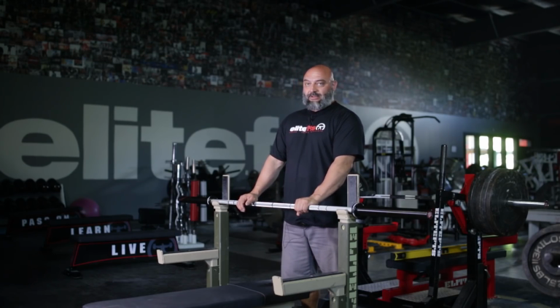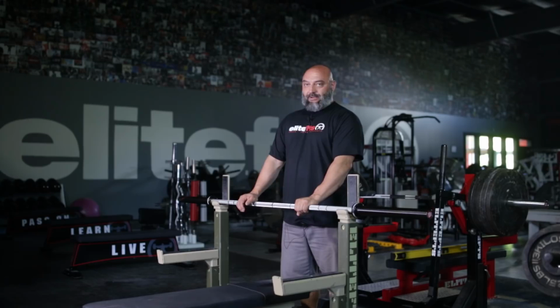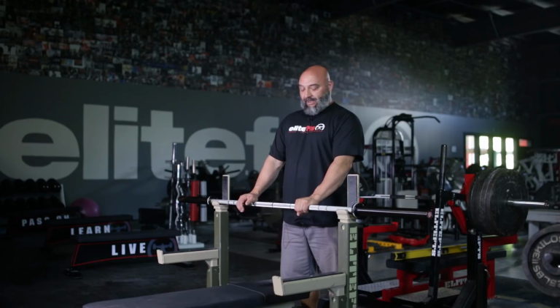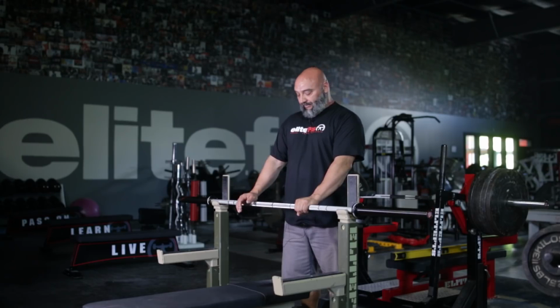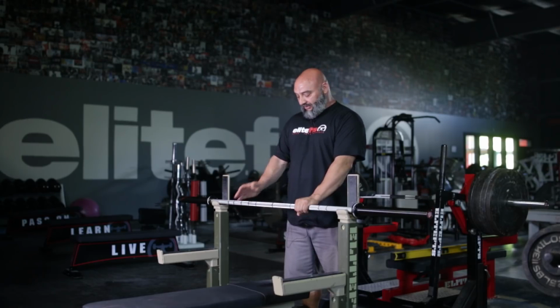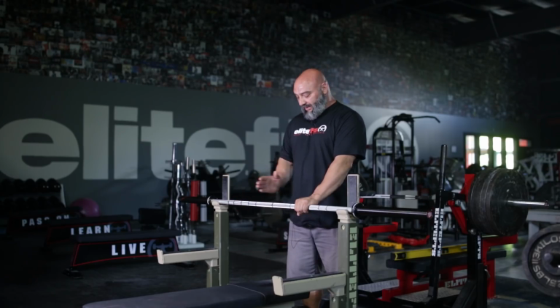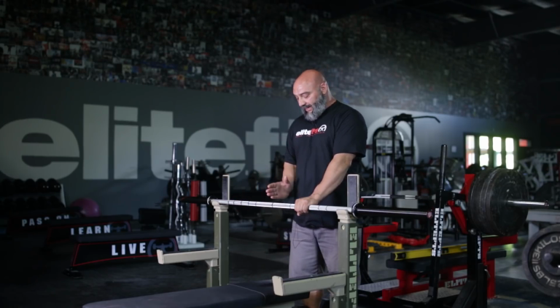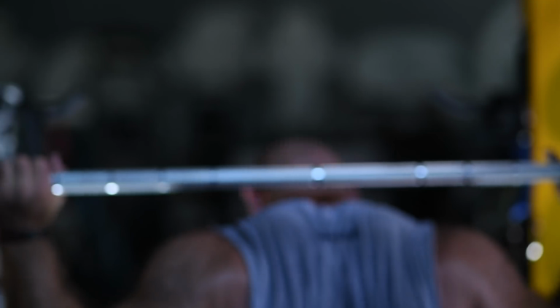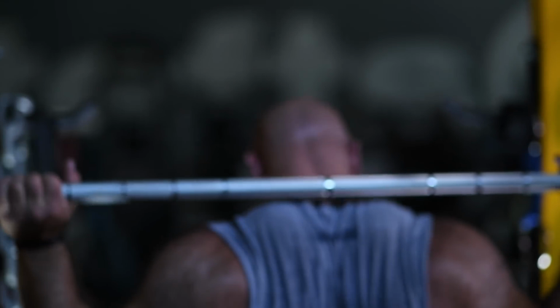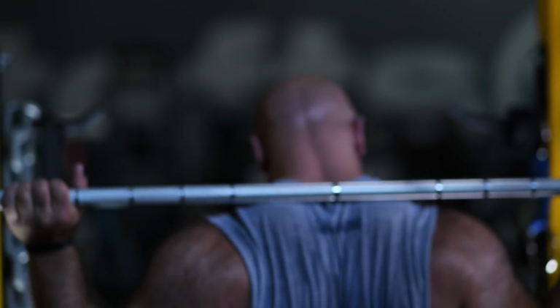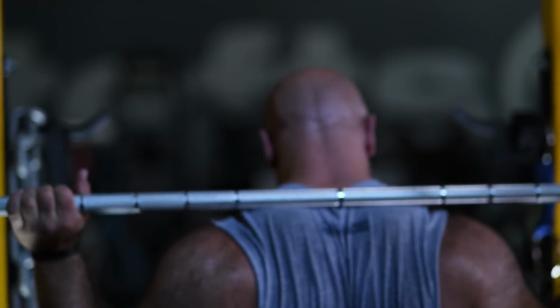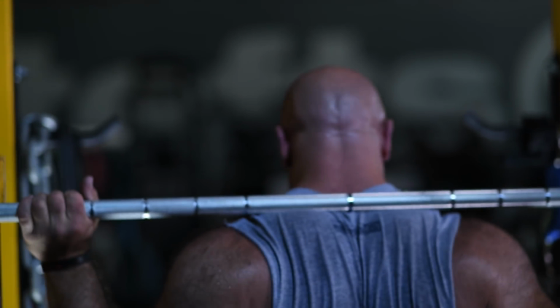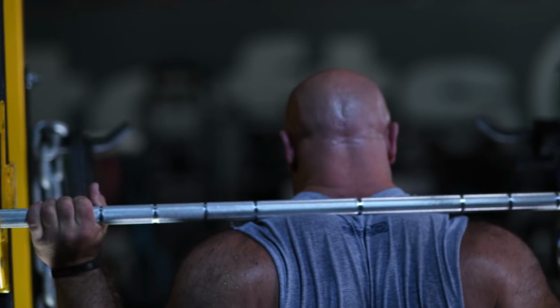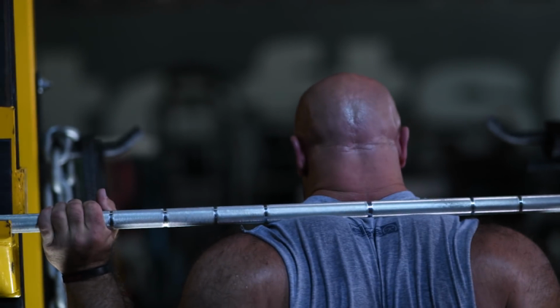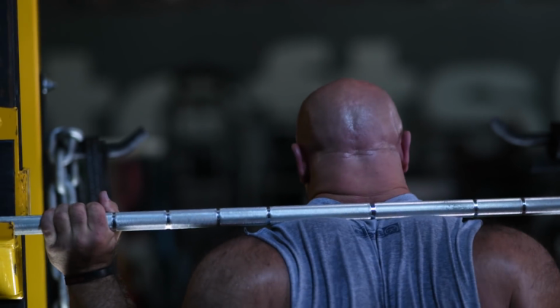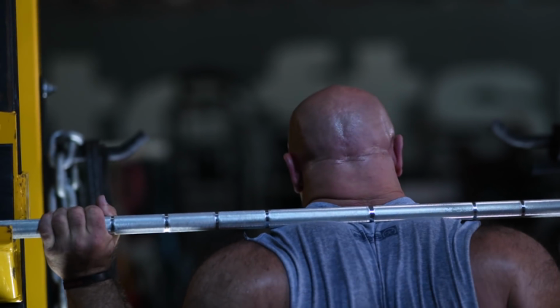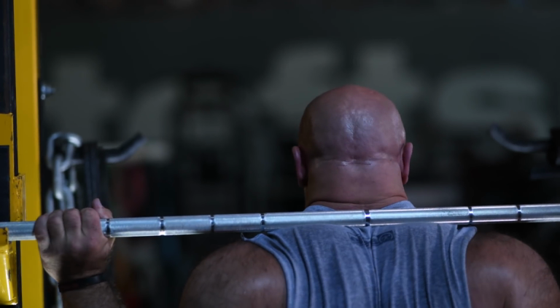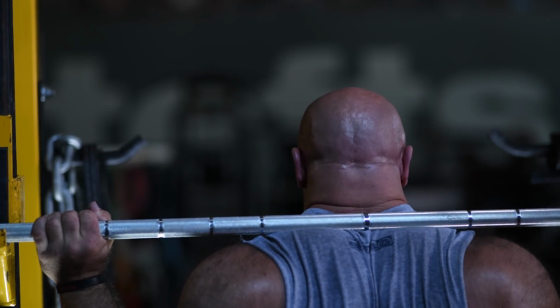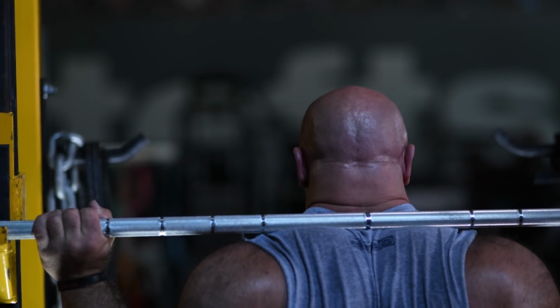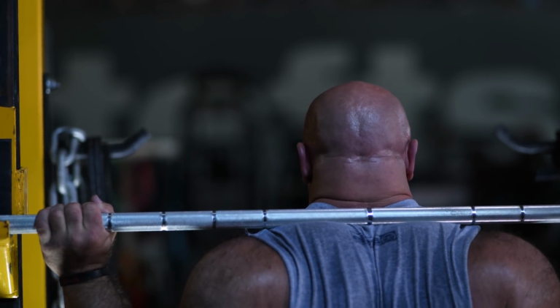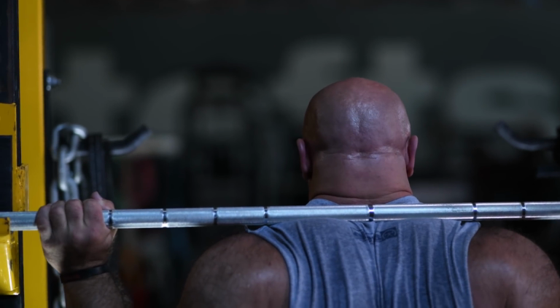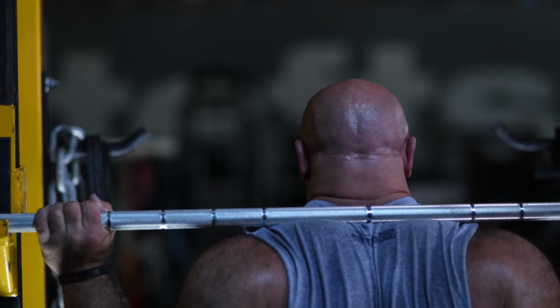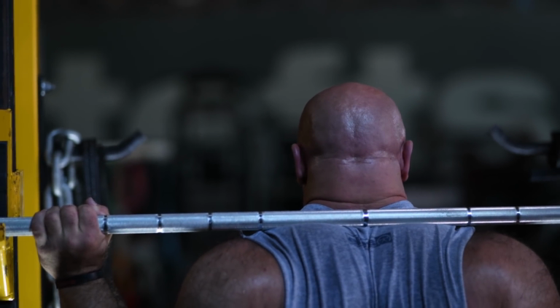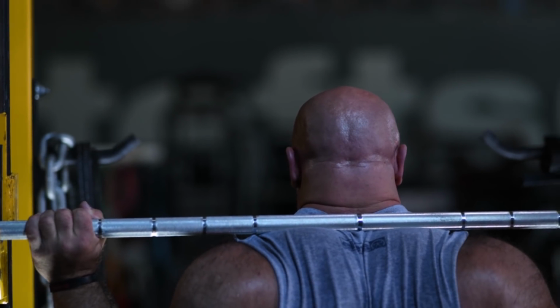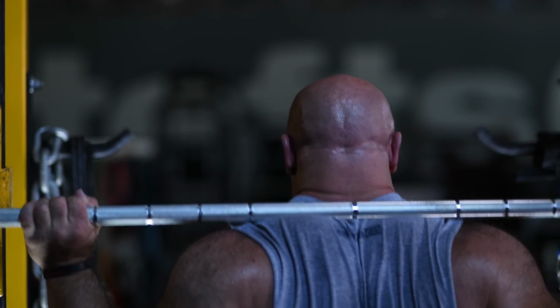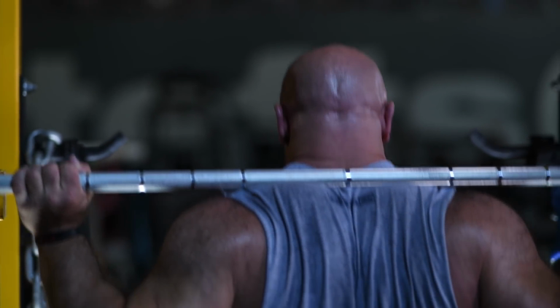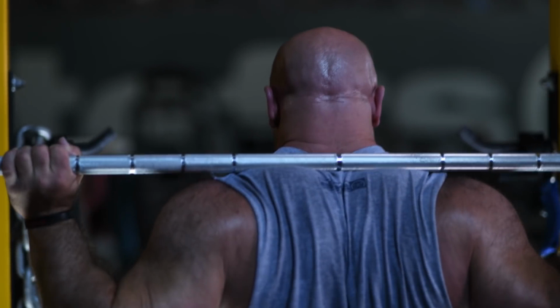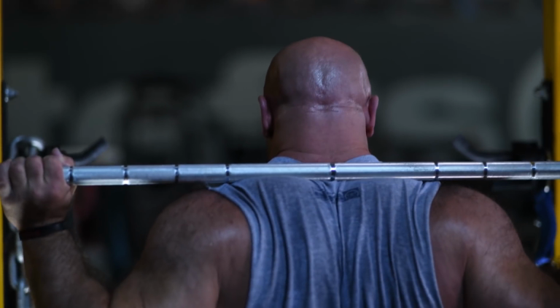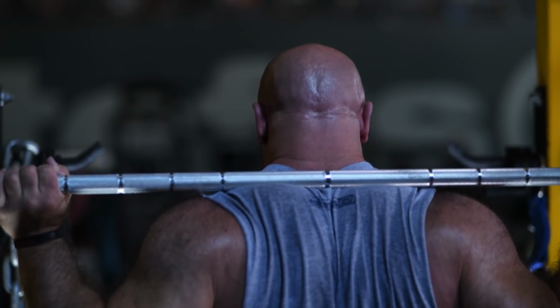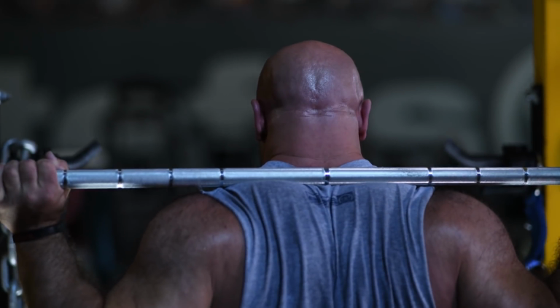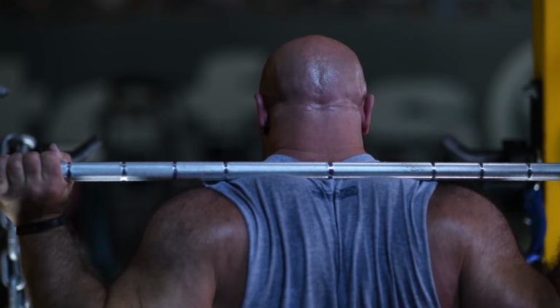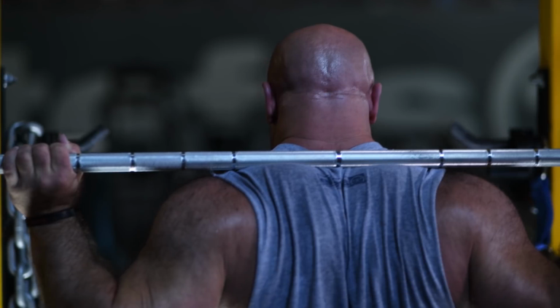We've also added a ring in the middle so that all your athletes are centered on the bar for their squatting movements.